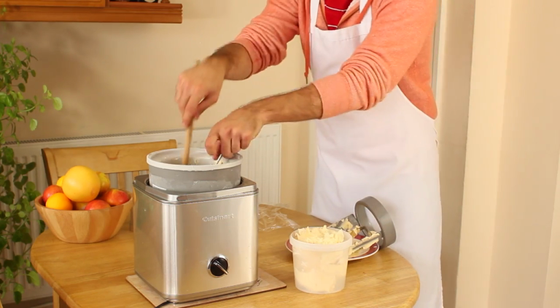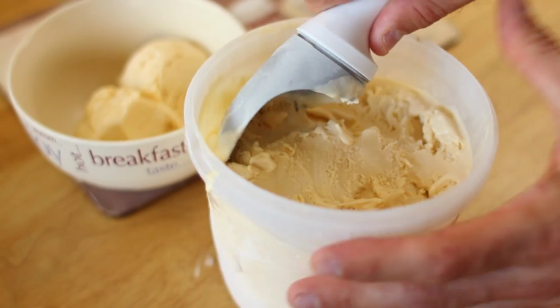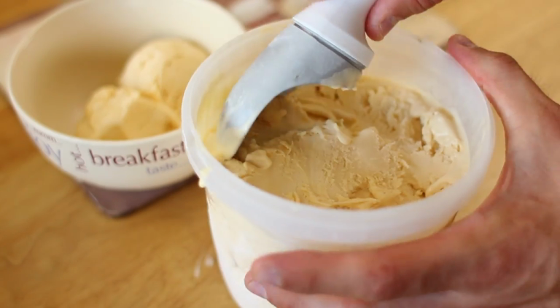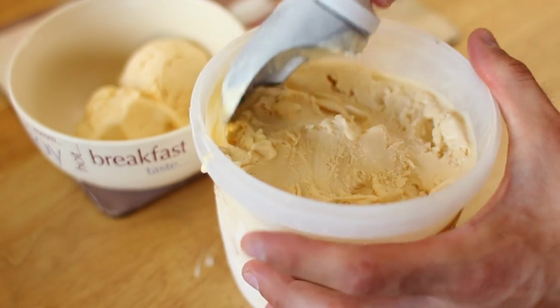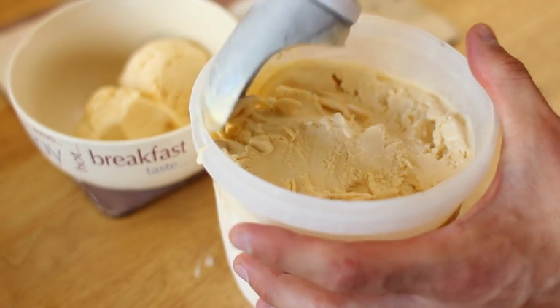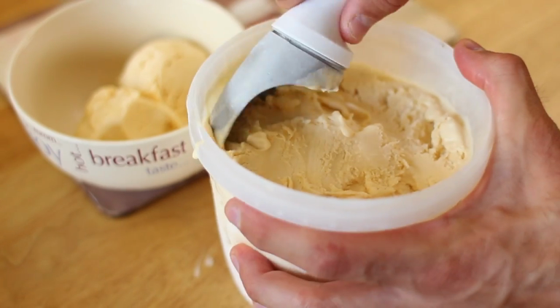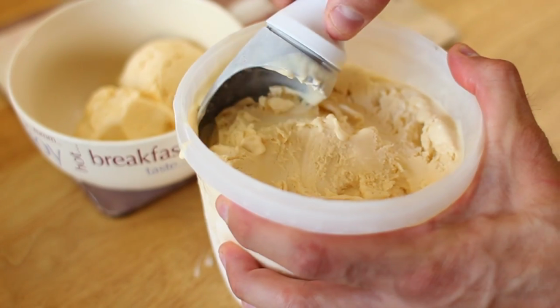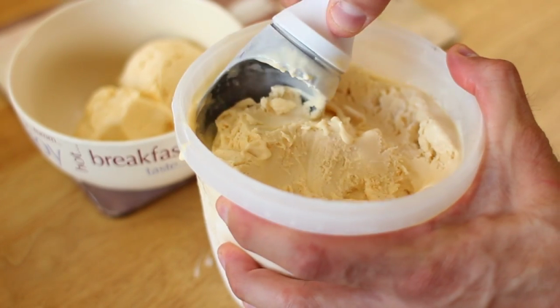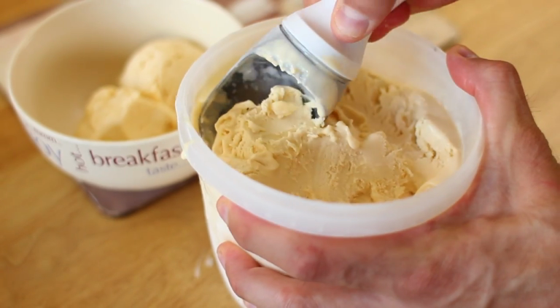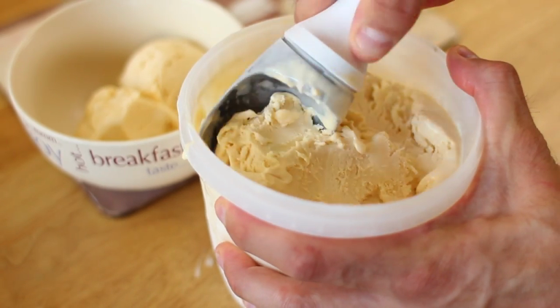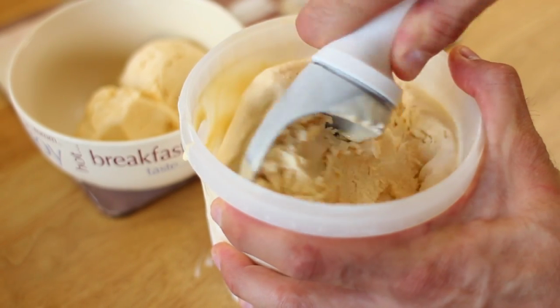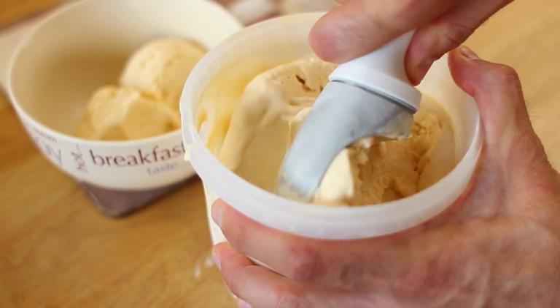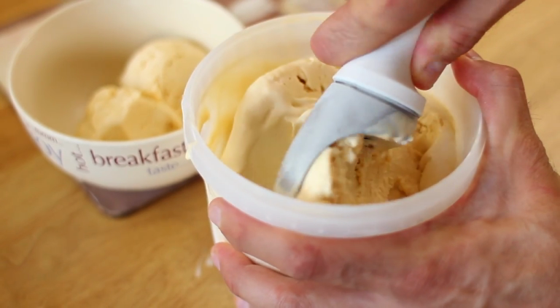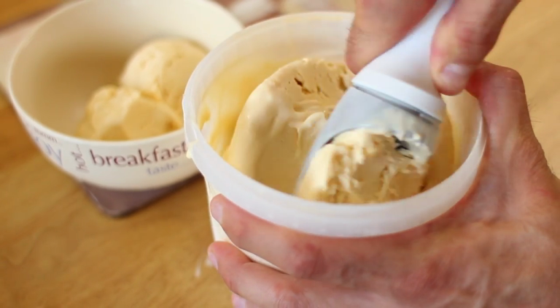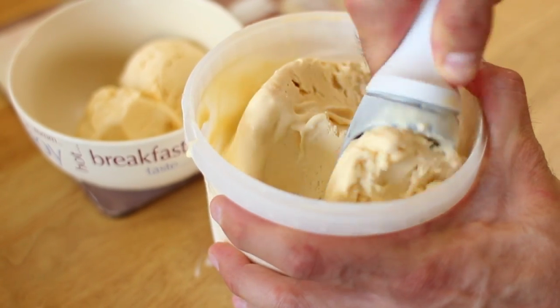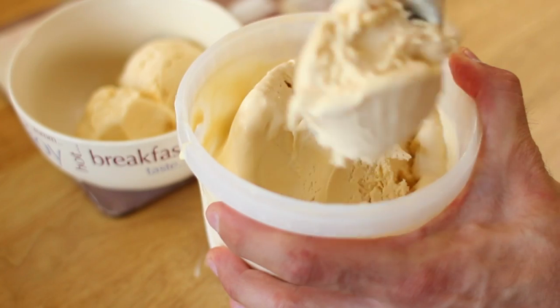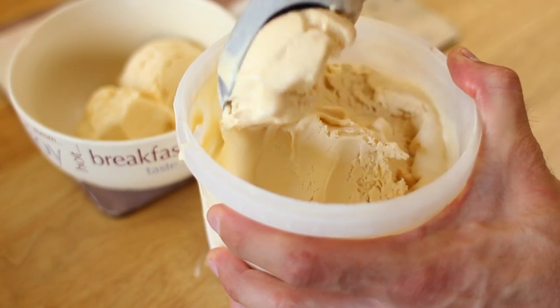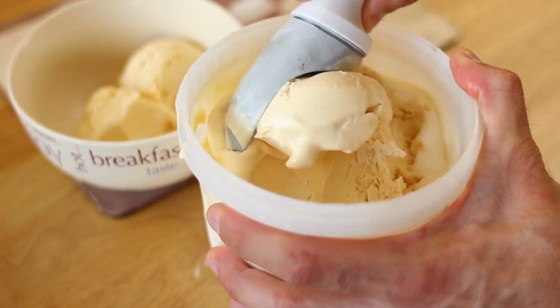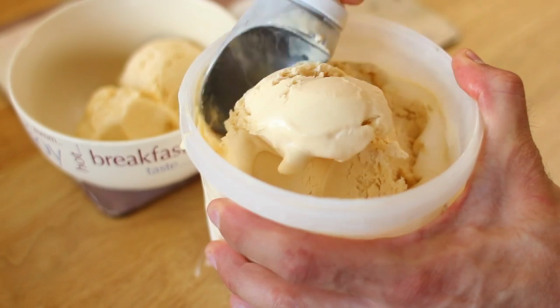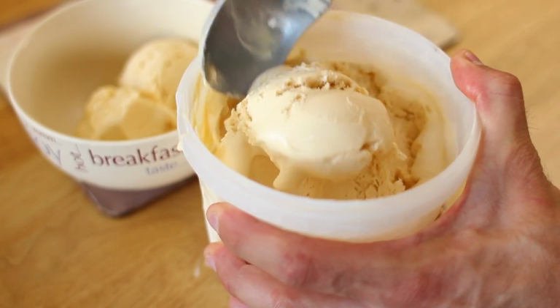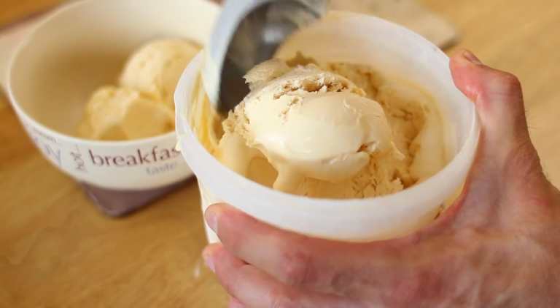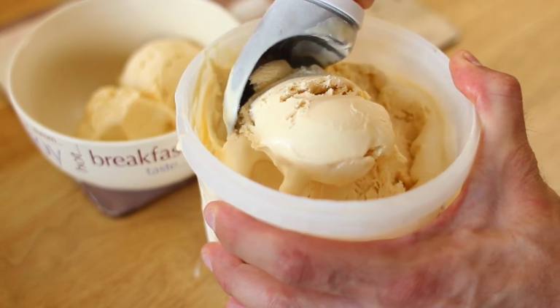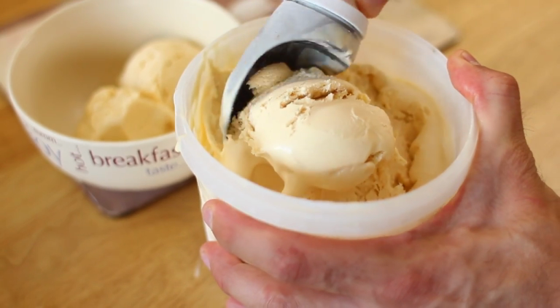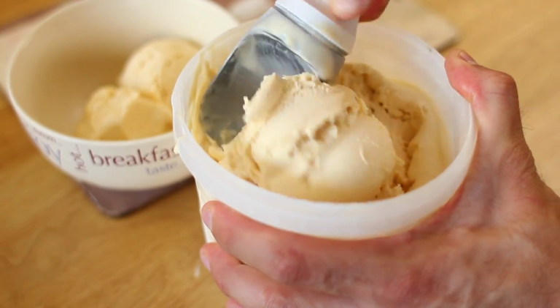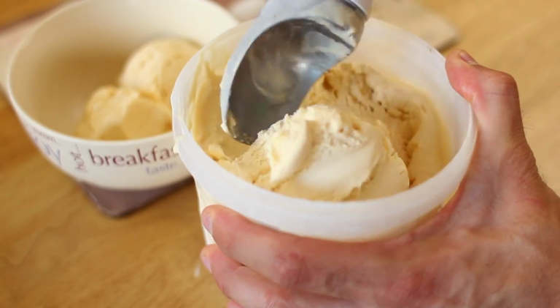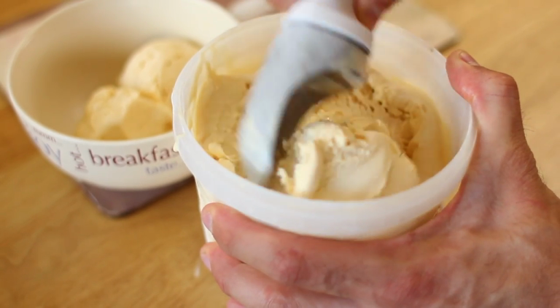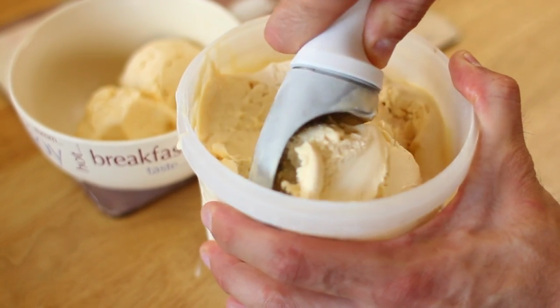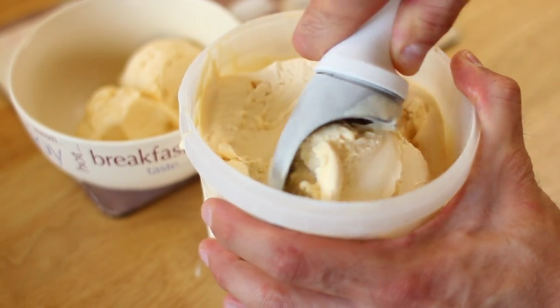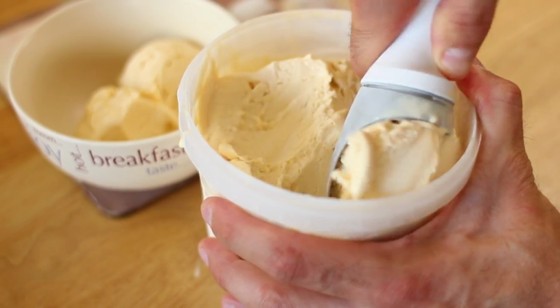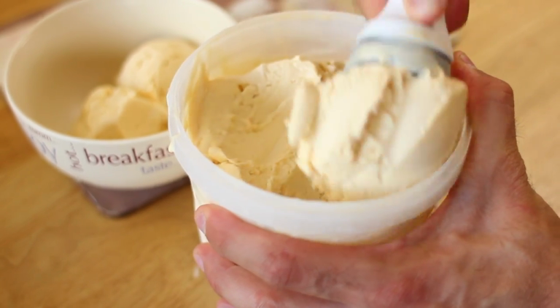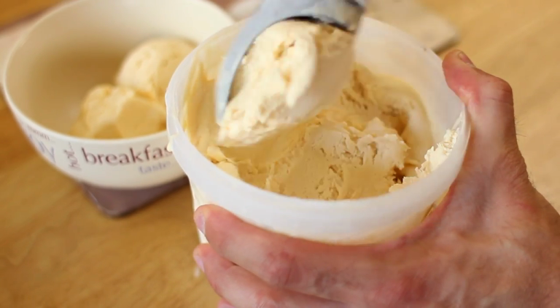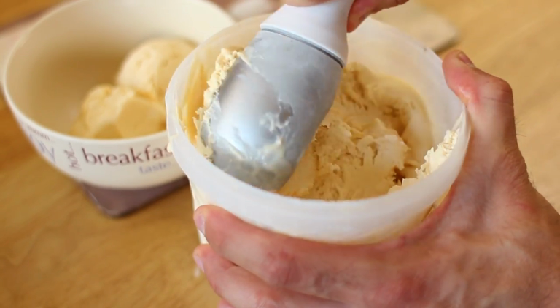At minus 15 degrees Celsius, the ice cream will have a firm, scoopable consistency and be ready to serve.